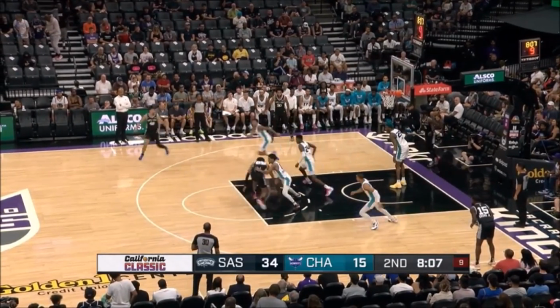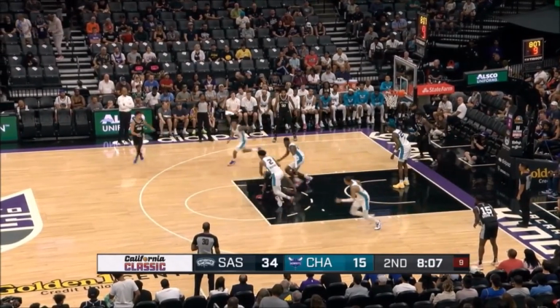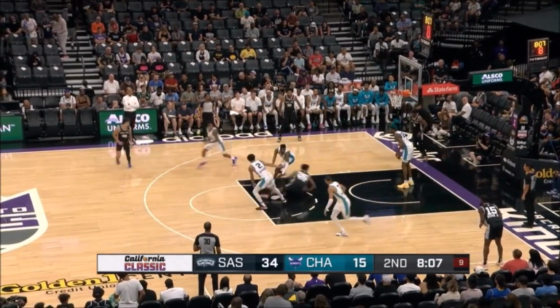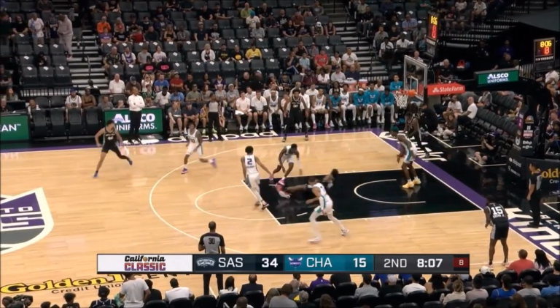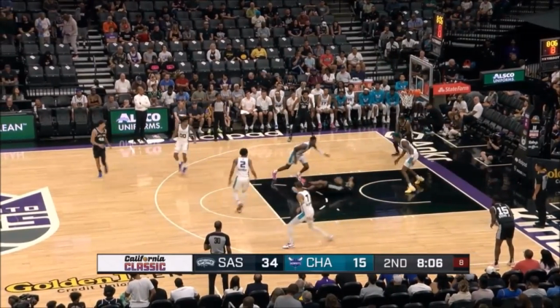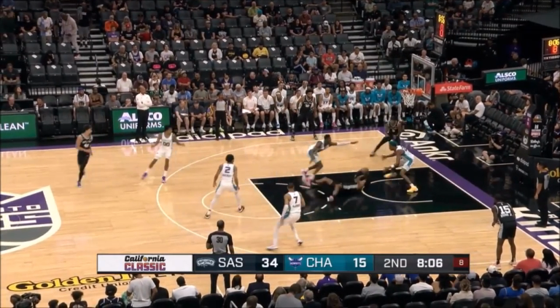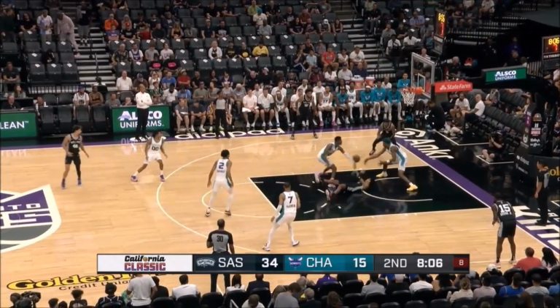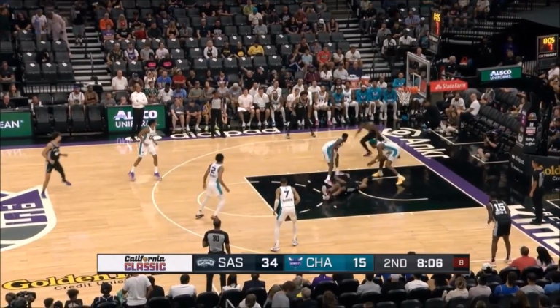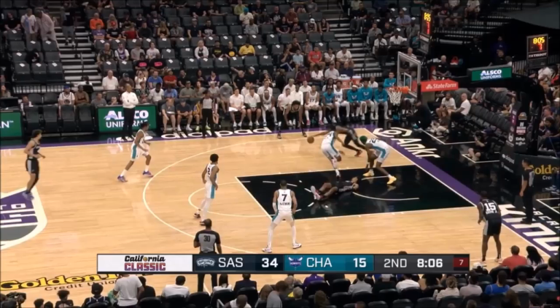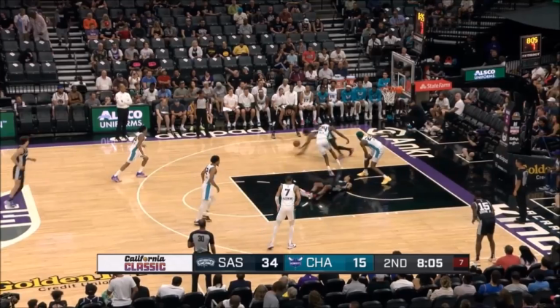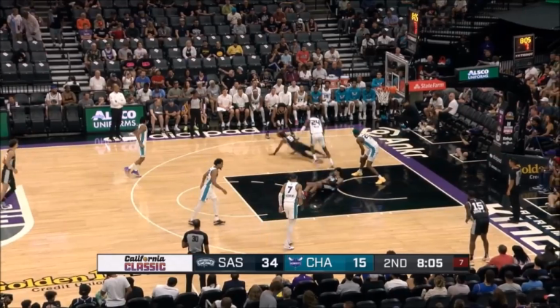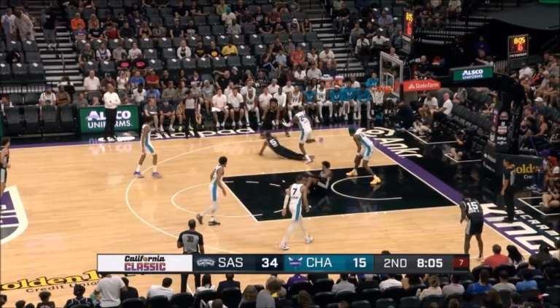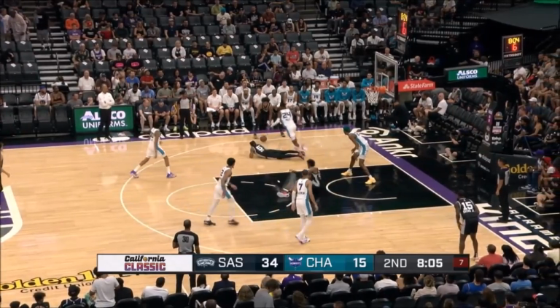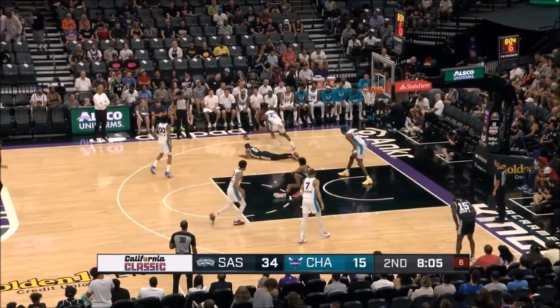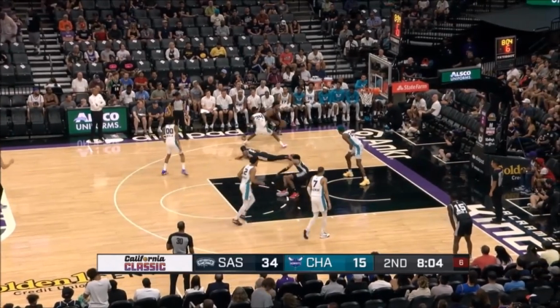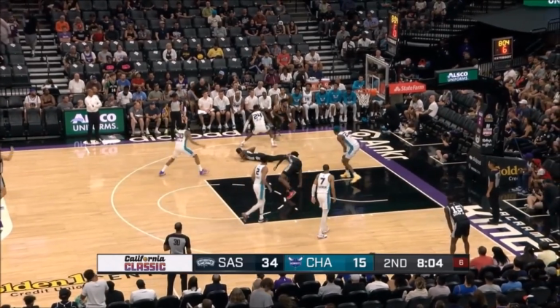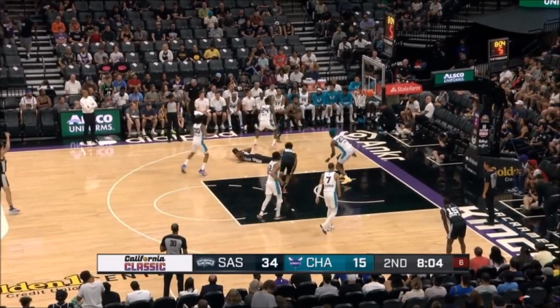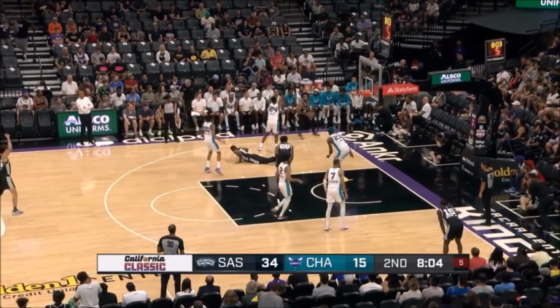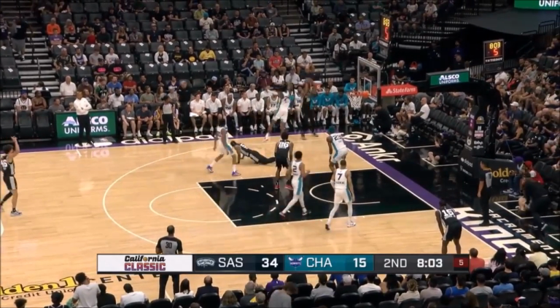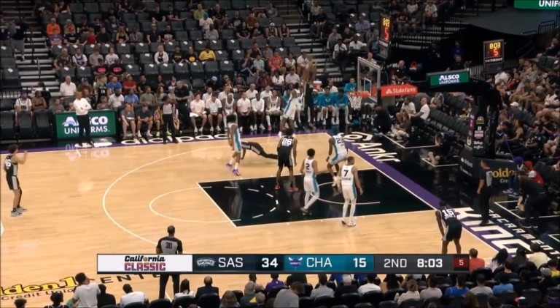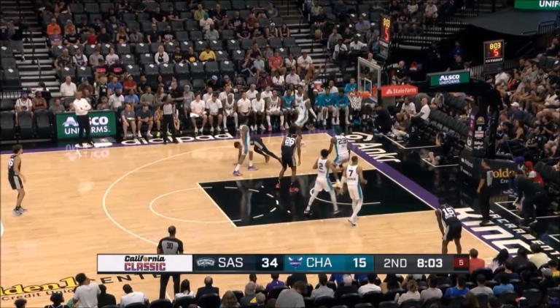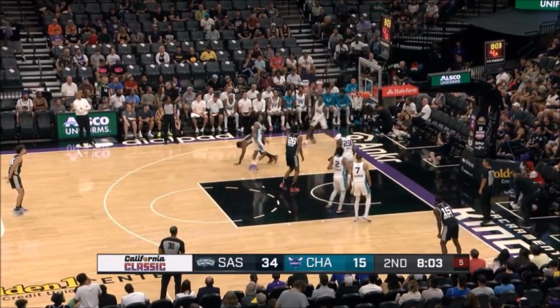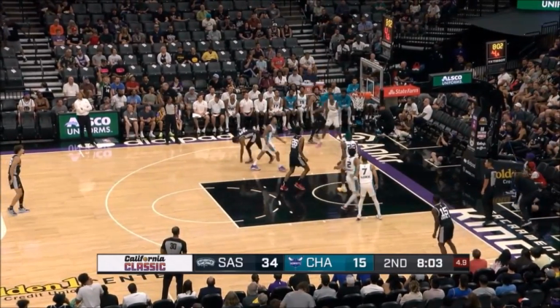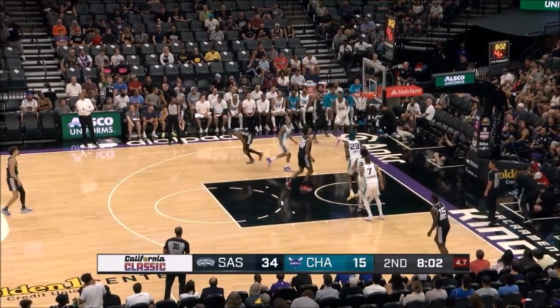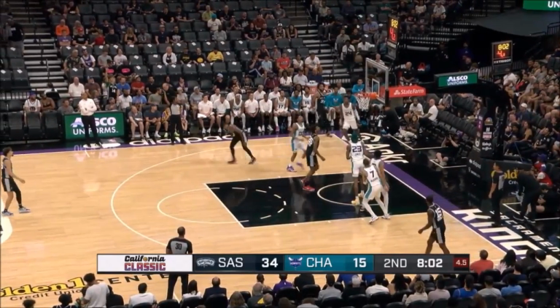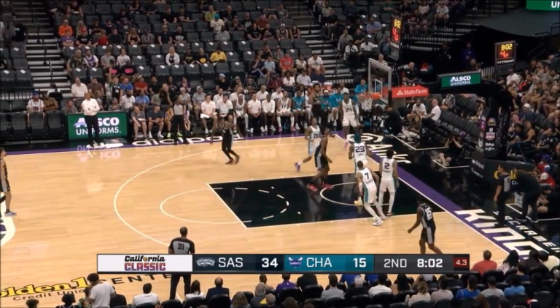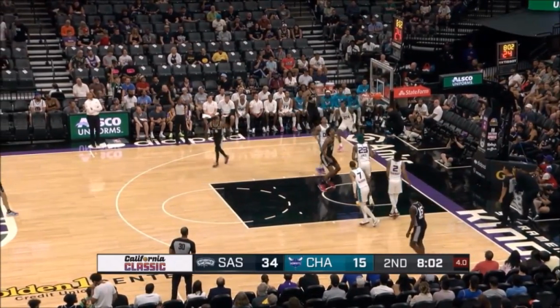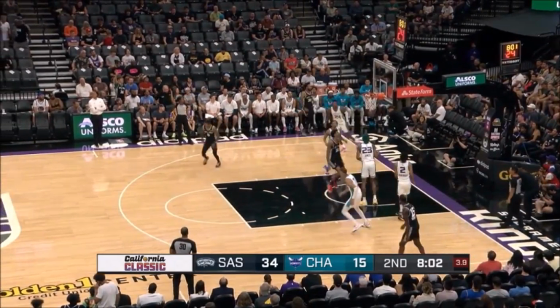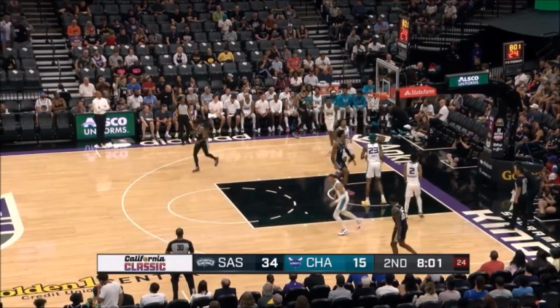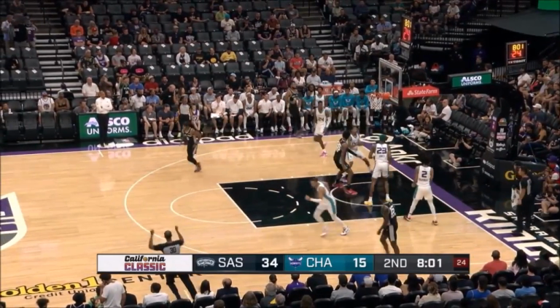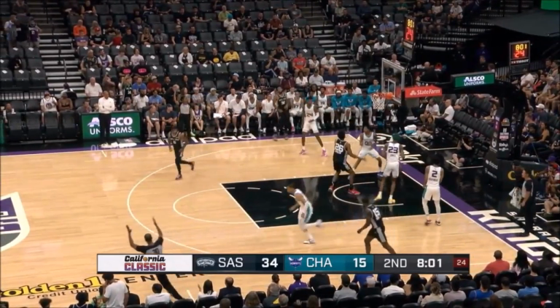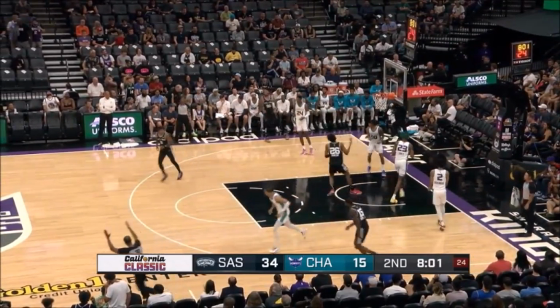Here he is on his defensive end. Look at the hustle by a tire. Champagny — shot clock — with that foul!